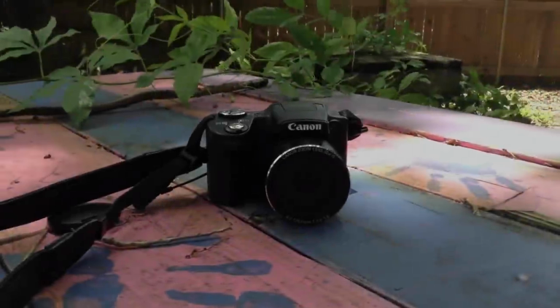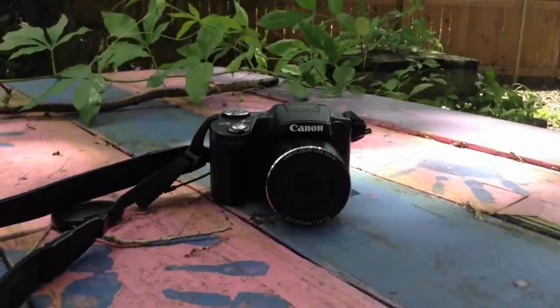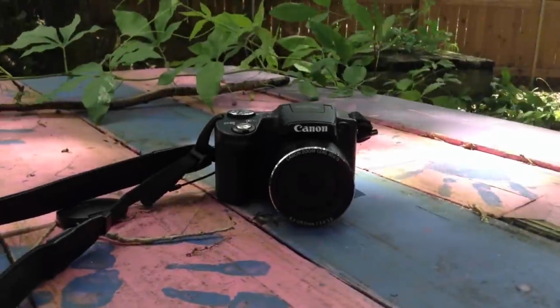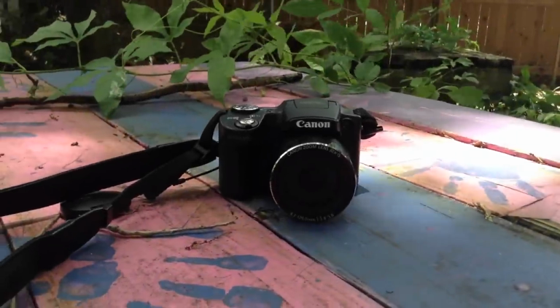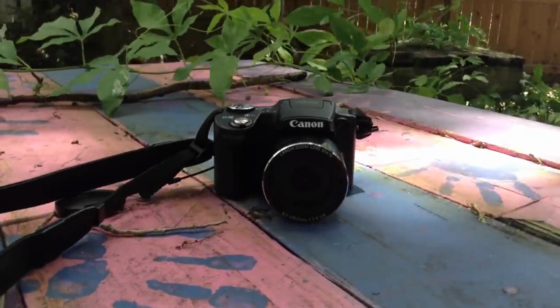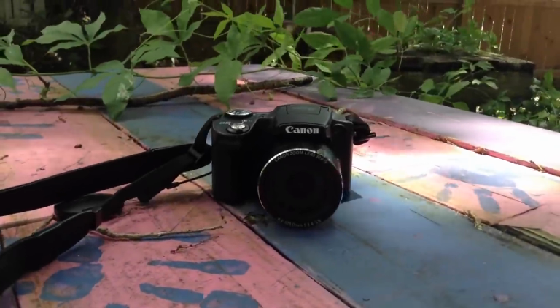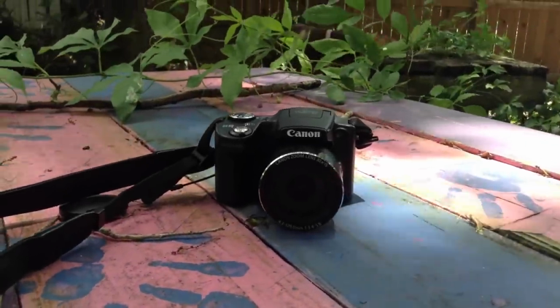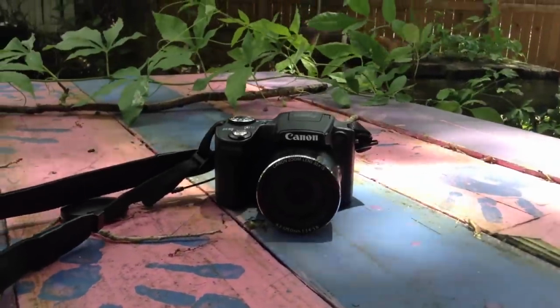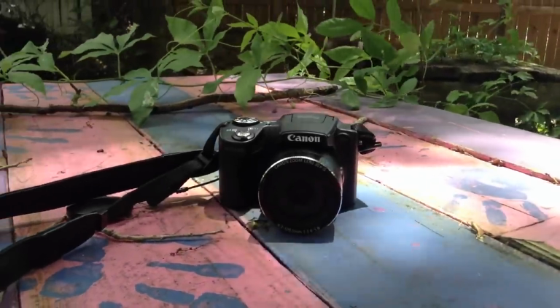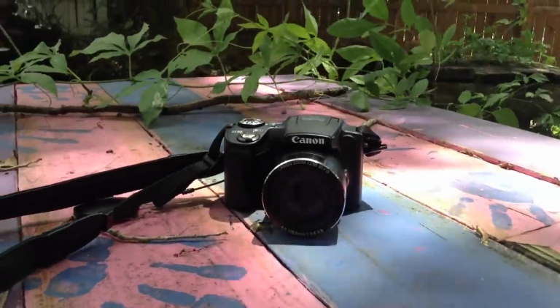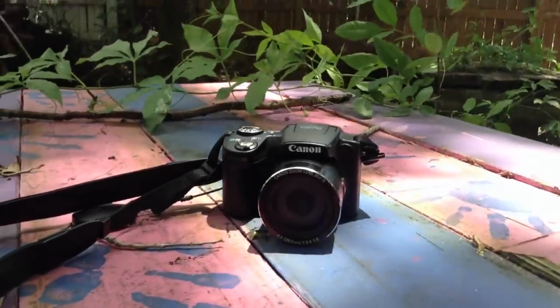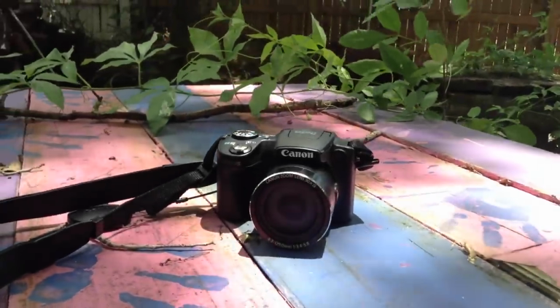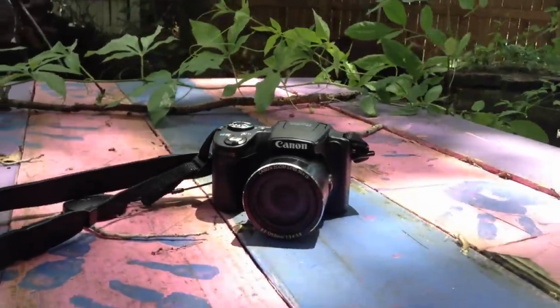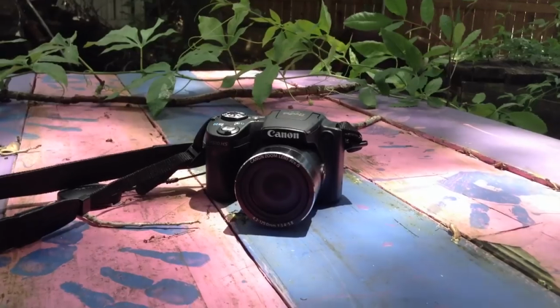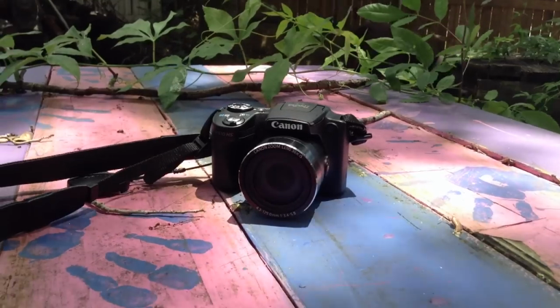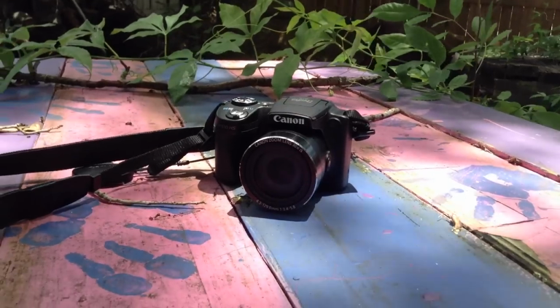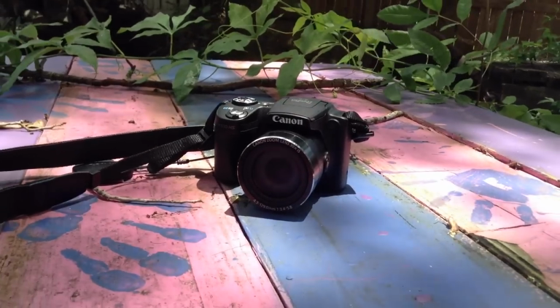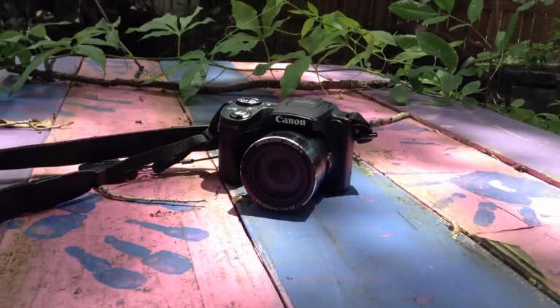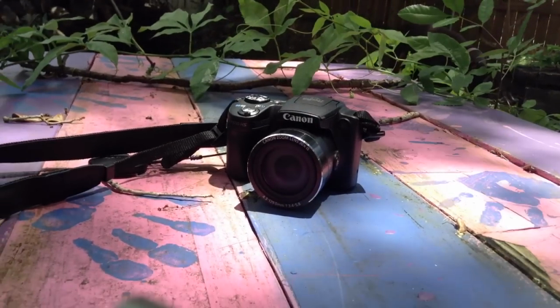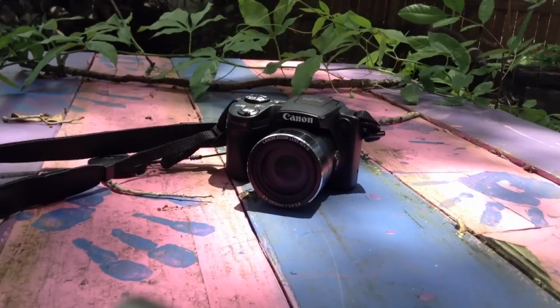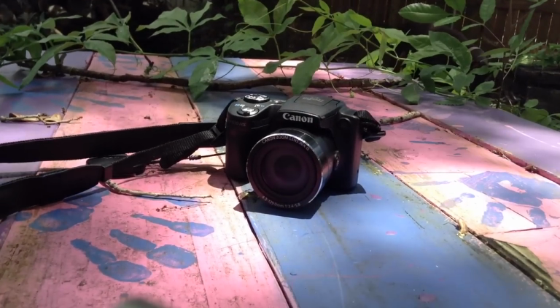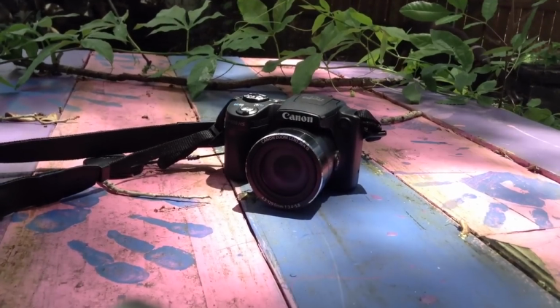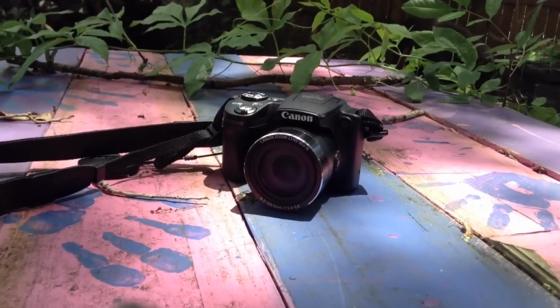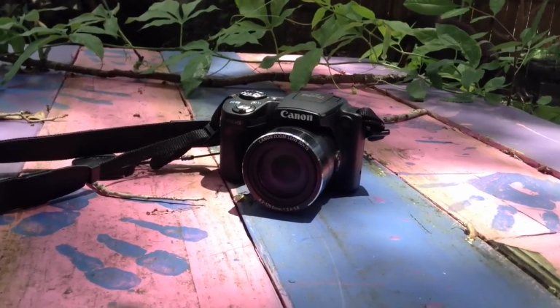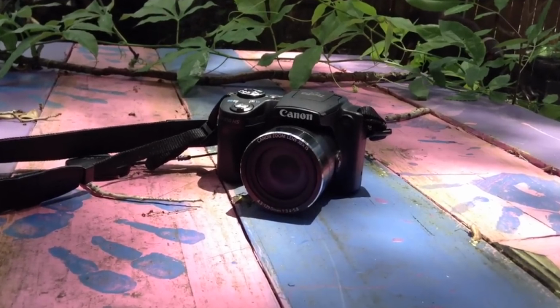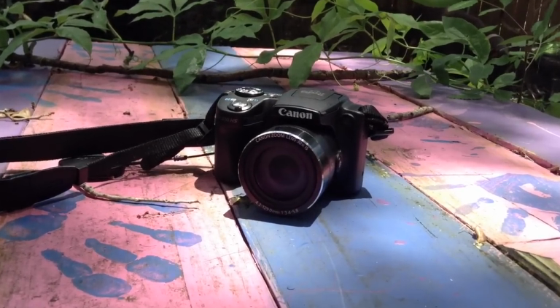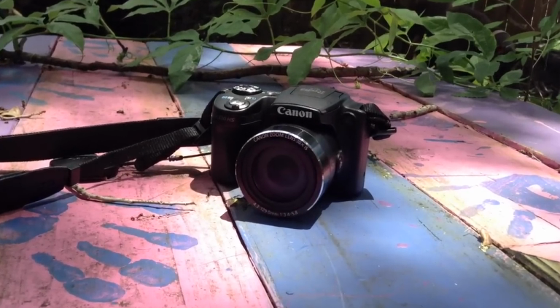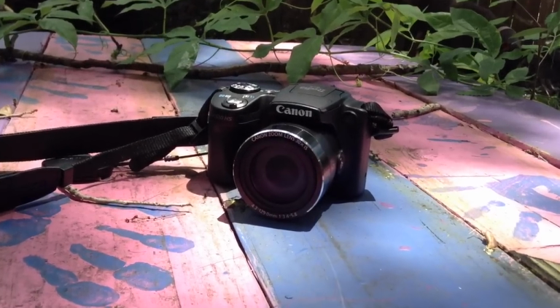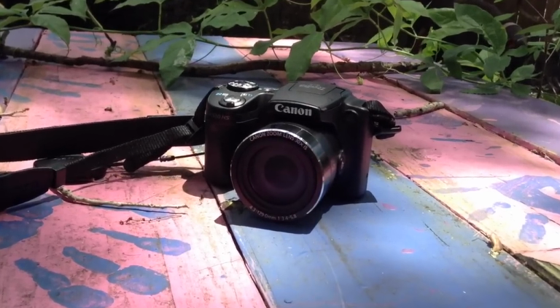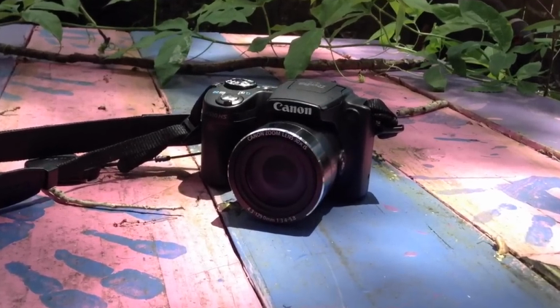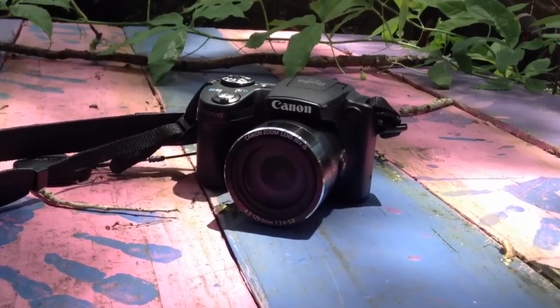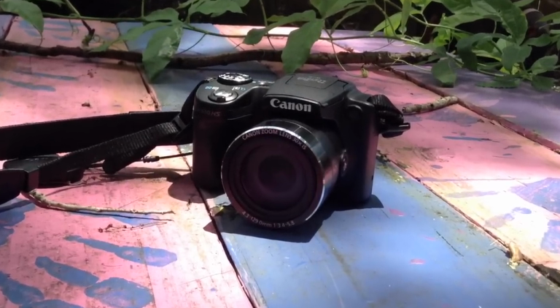Hello everybody, this is JayTheGeek, and in this video I will be reviewing the Canon PowerShot SX-510 HS.